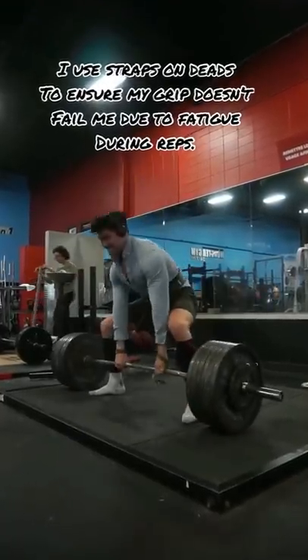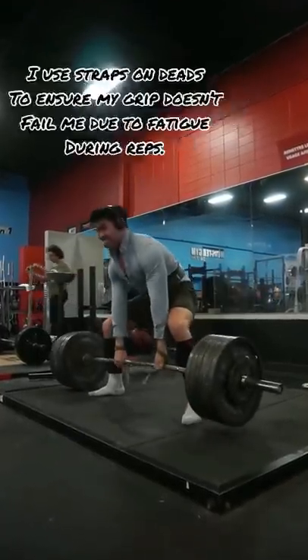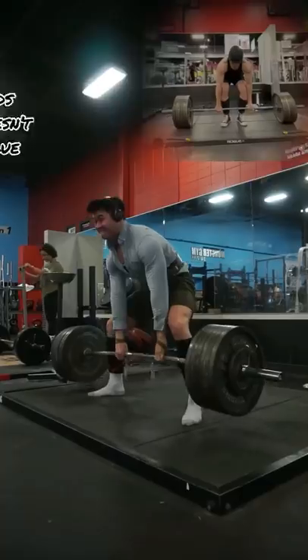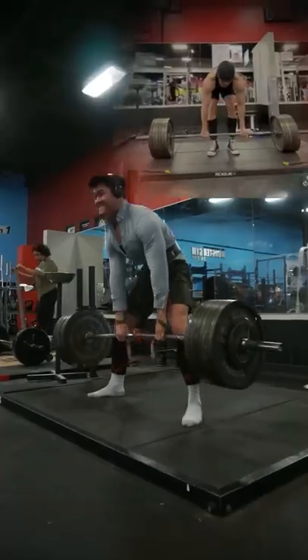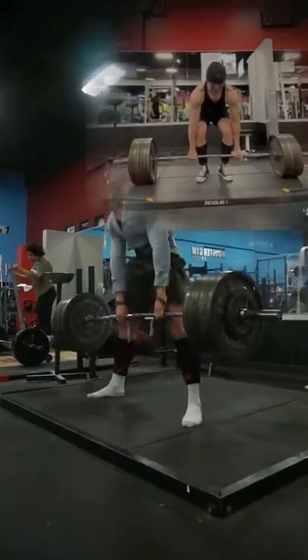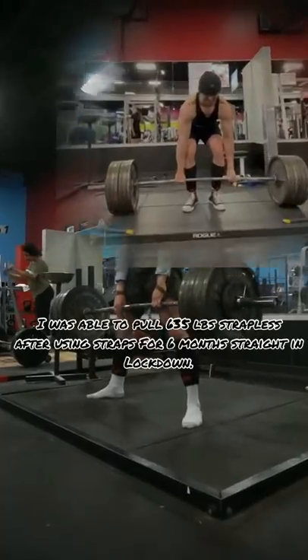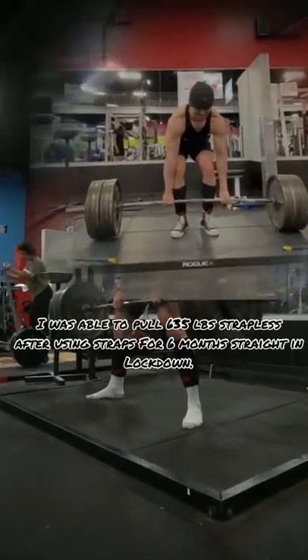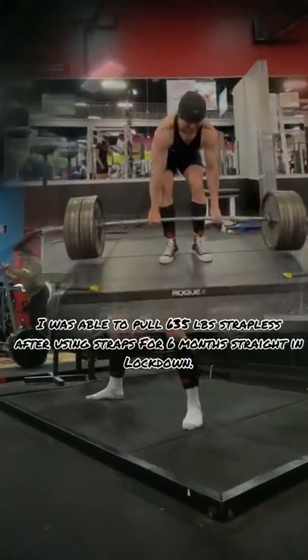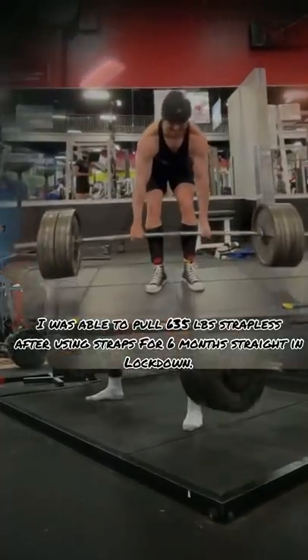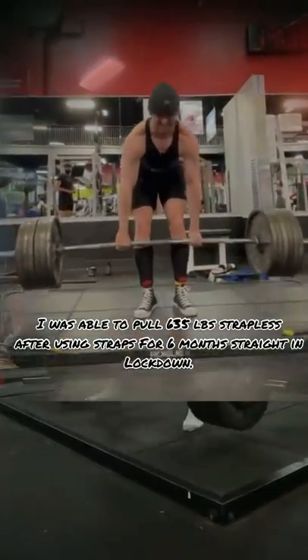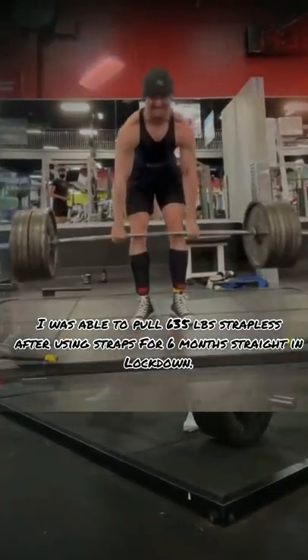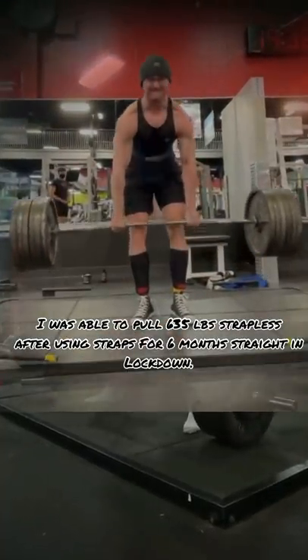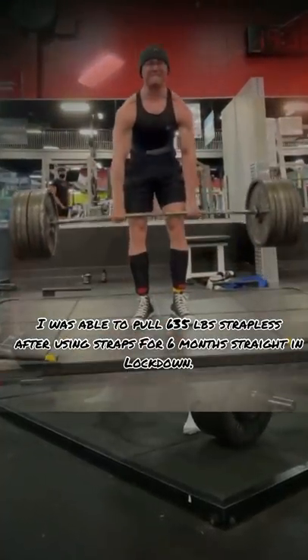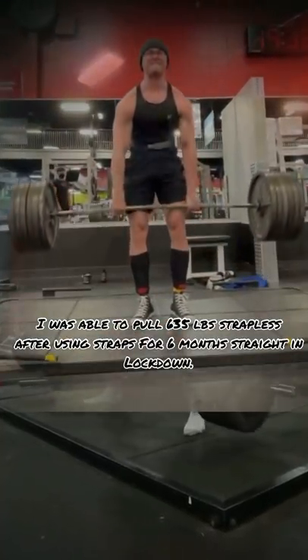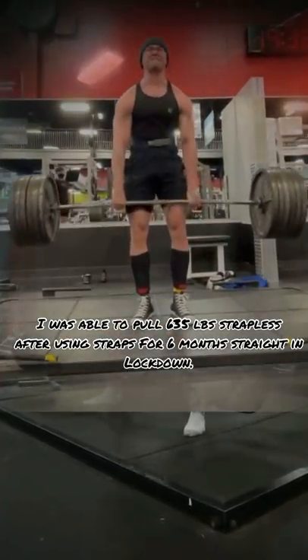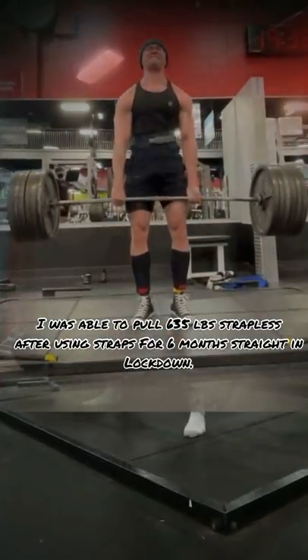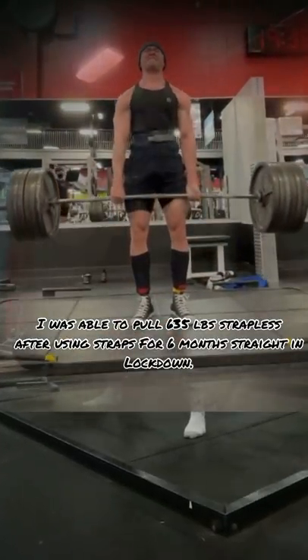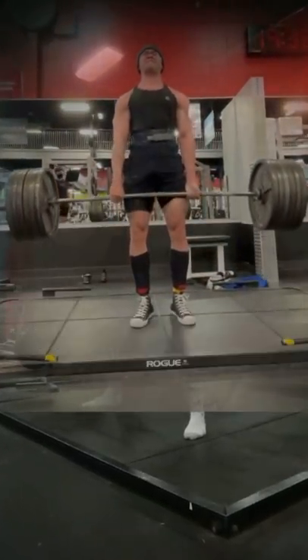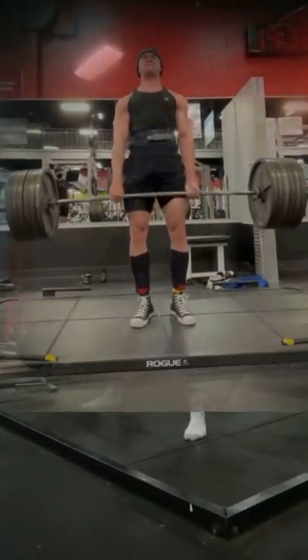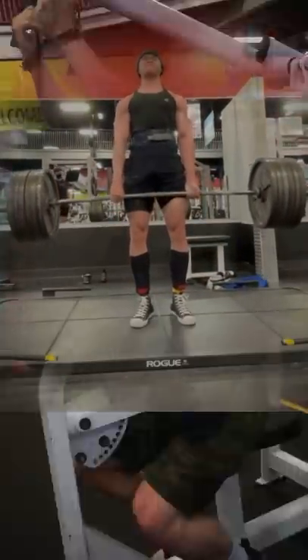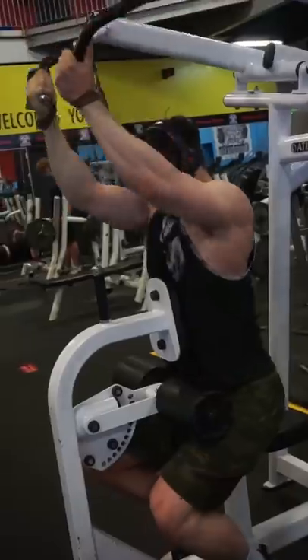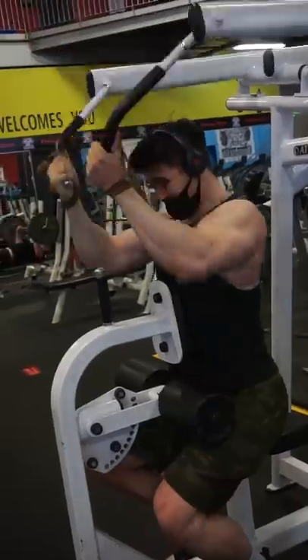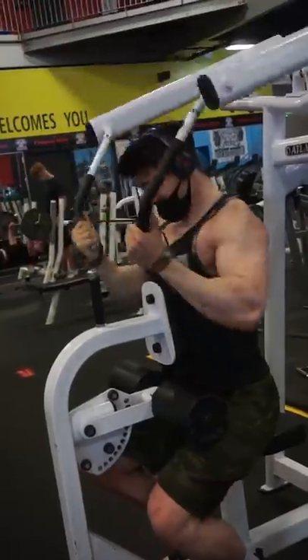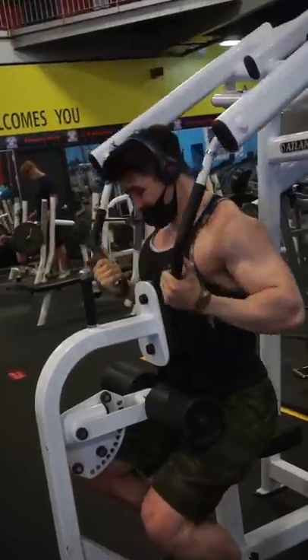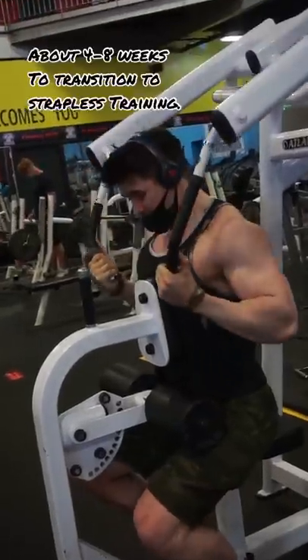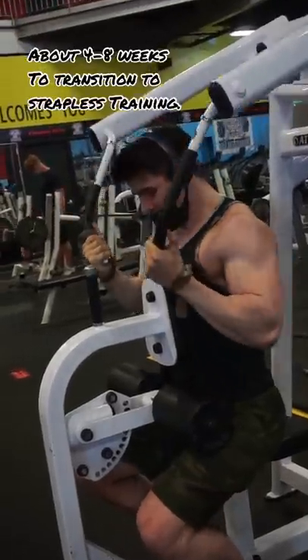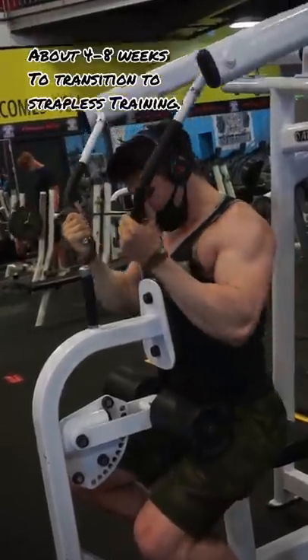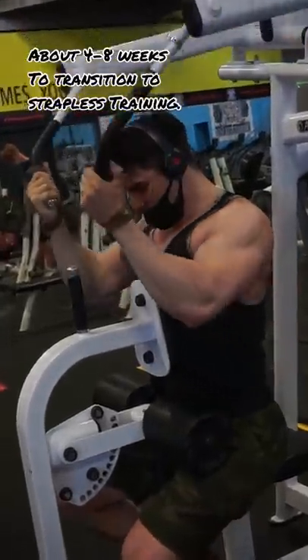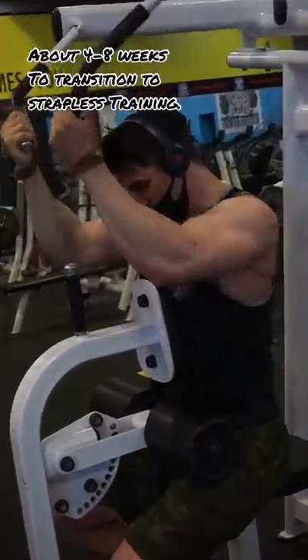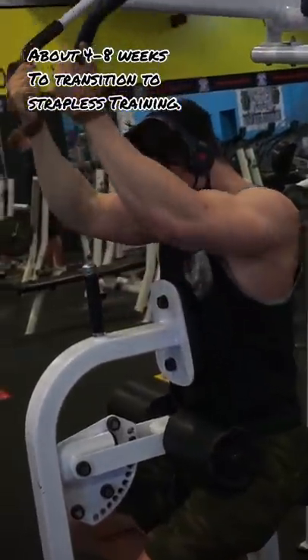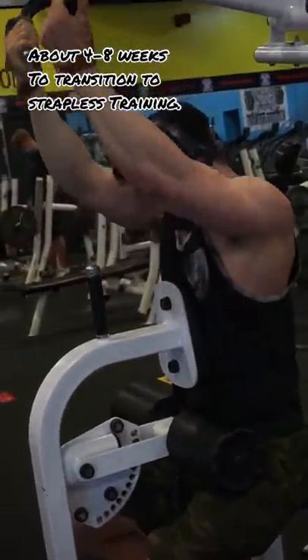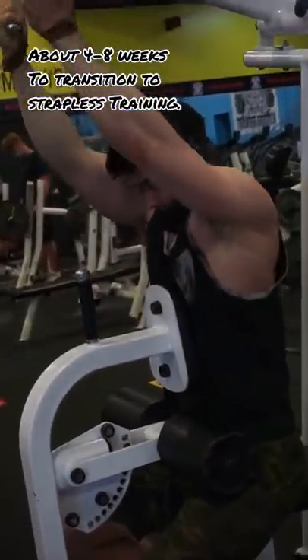Training with straps doesn't mean you're not training your grip at all. And in fact, it doesn't take much at all to rebuild your grip for the deadlift if you do plan on competing in powerlifting.